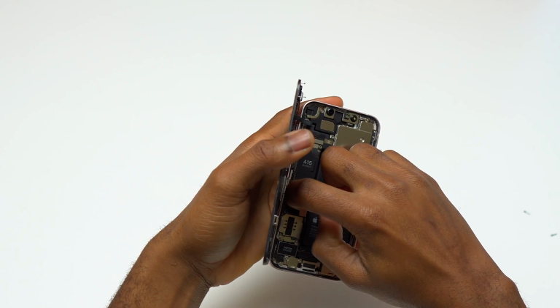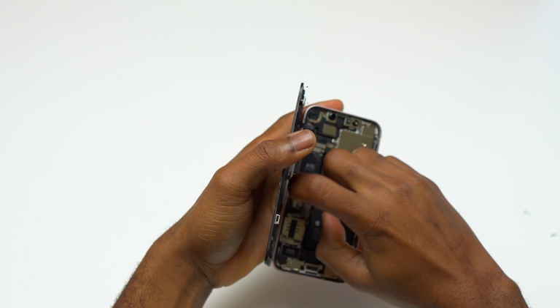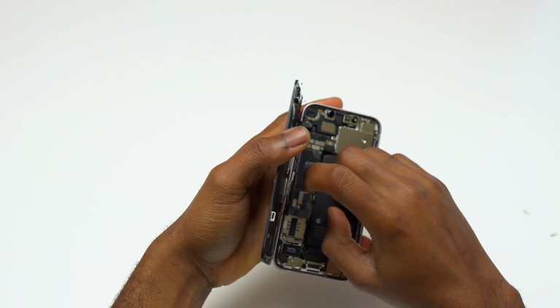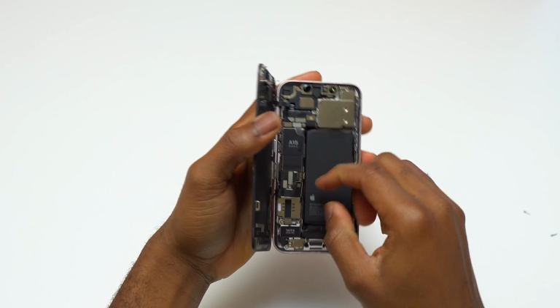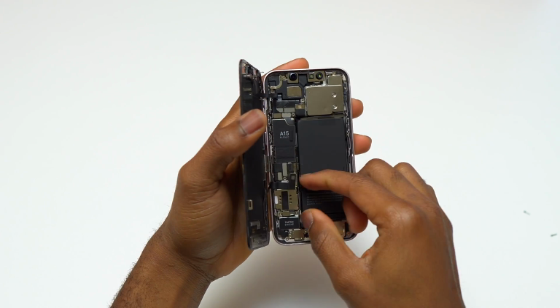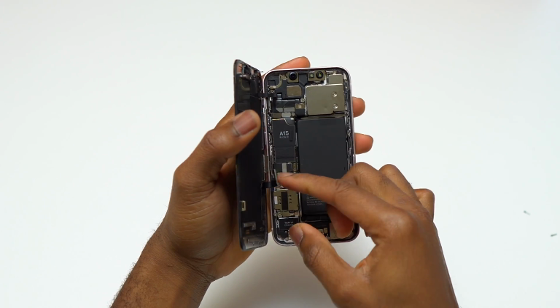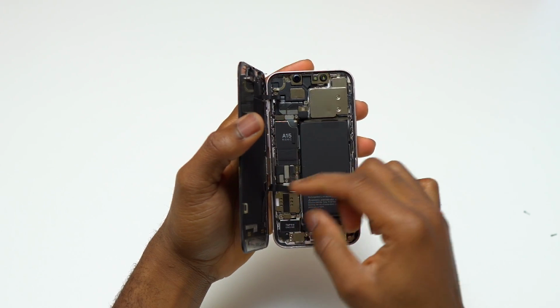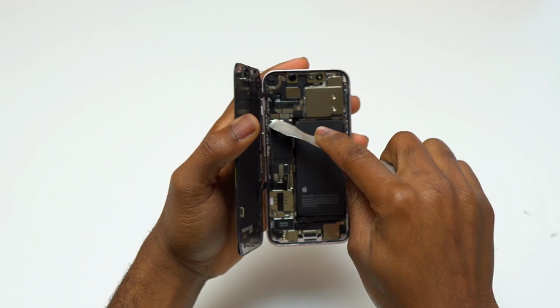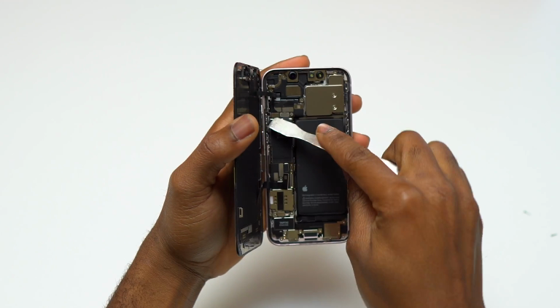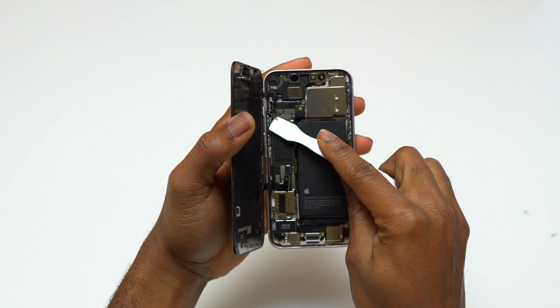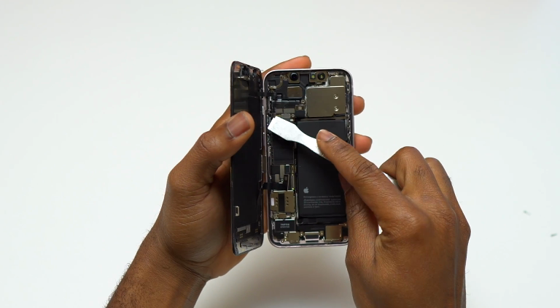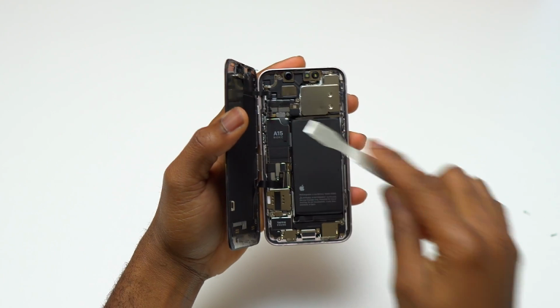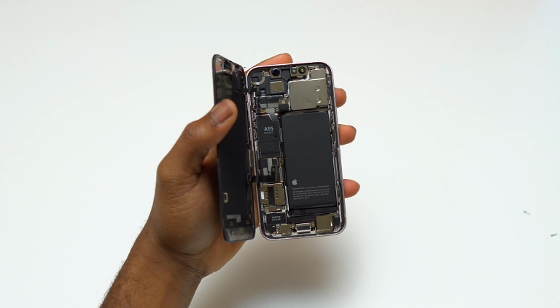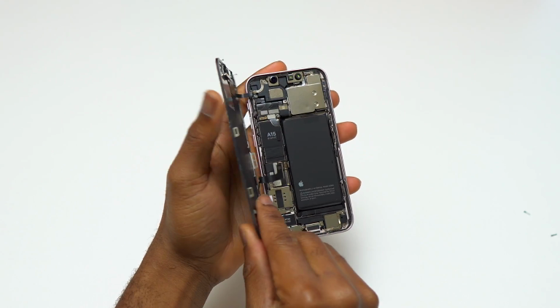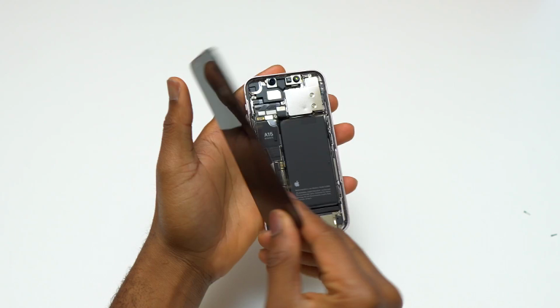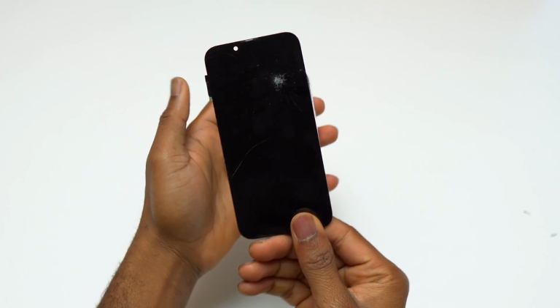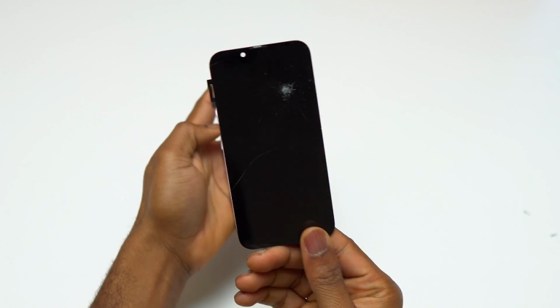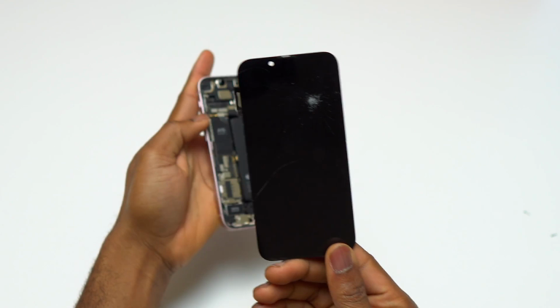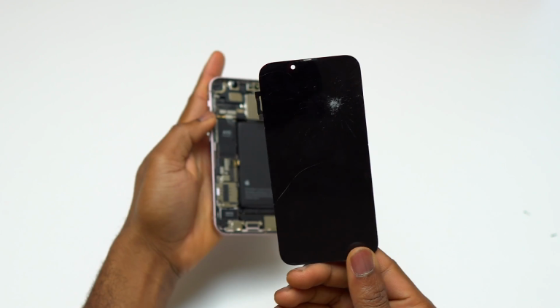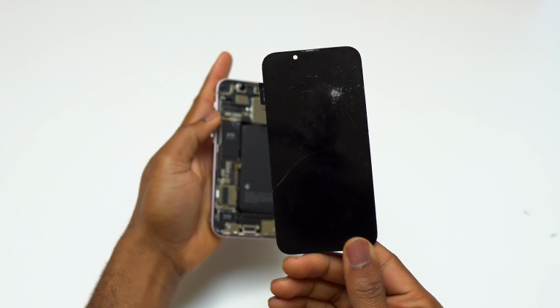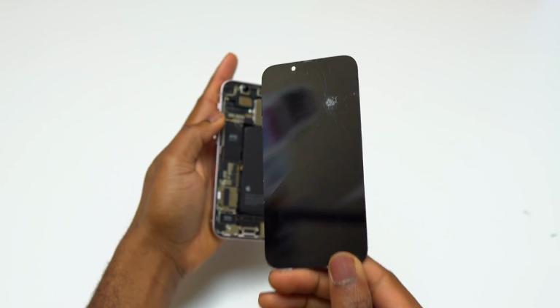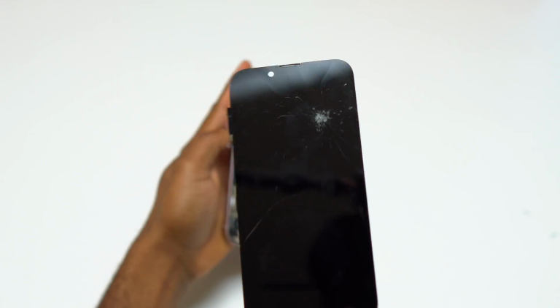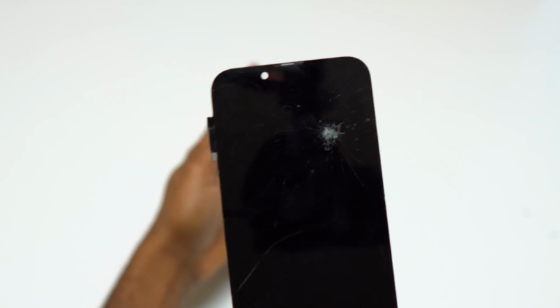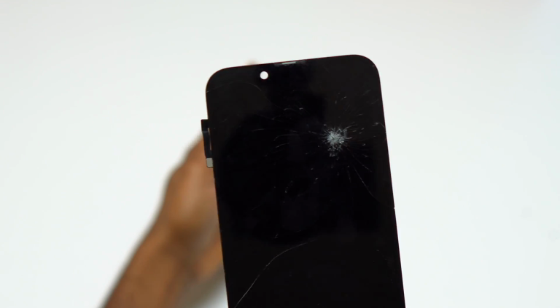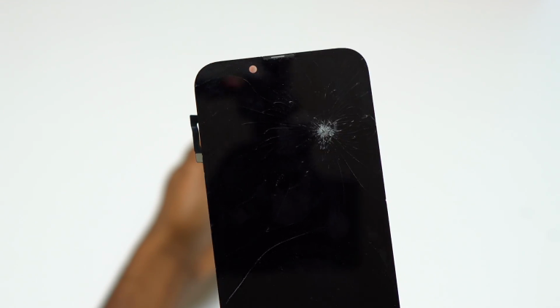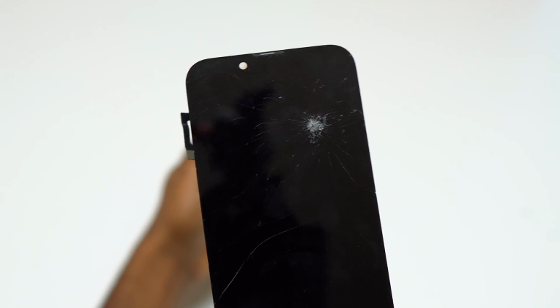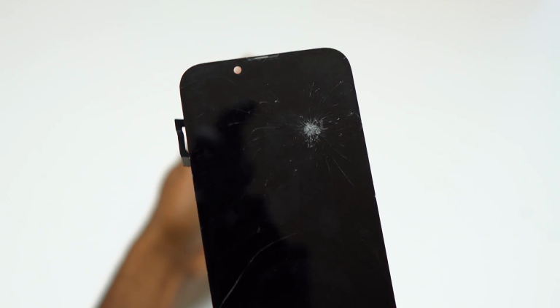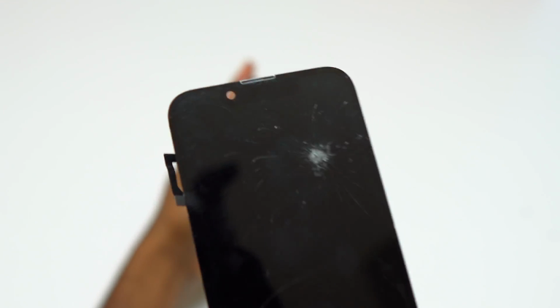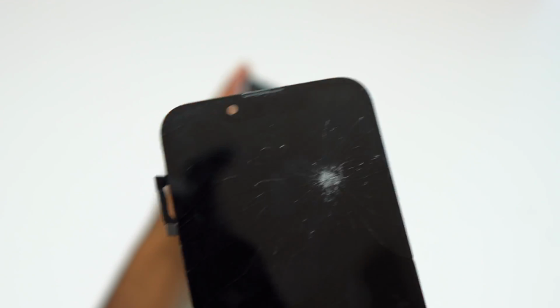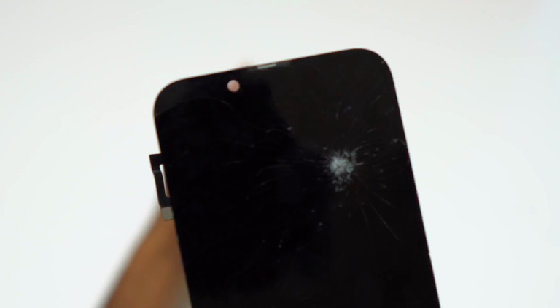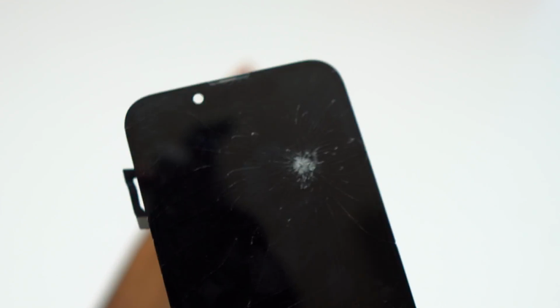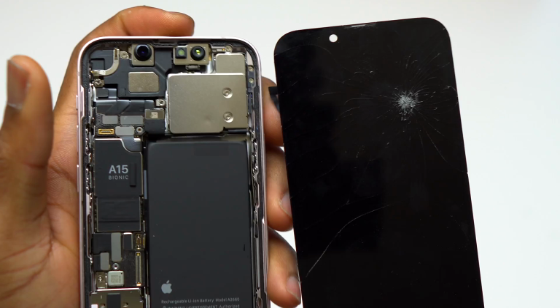You need to disconnect the battery cable first. After that, the cable in the middle of the screen, and the other one is up at the top of the screen.